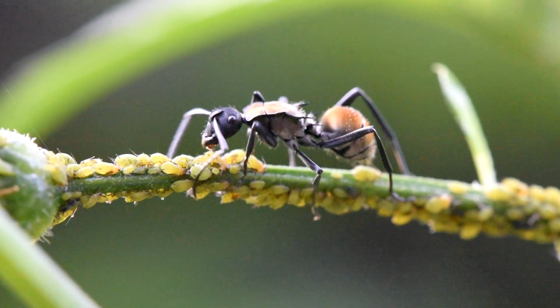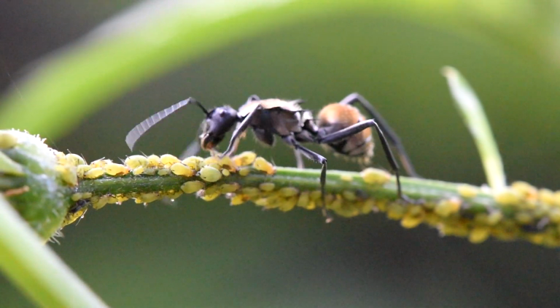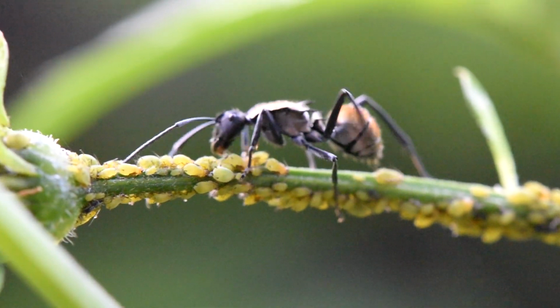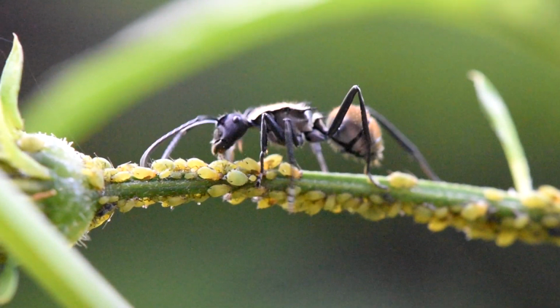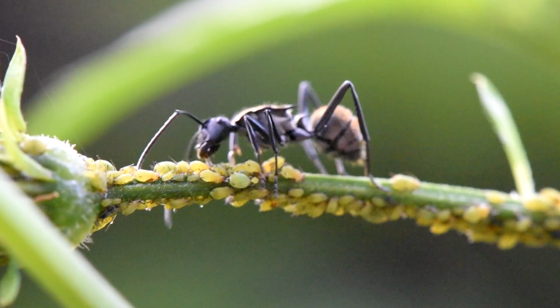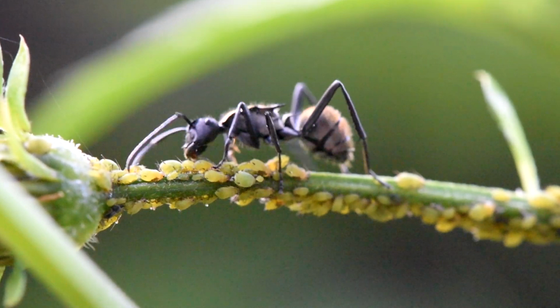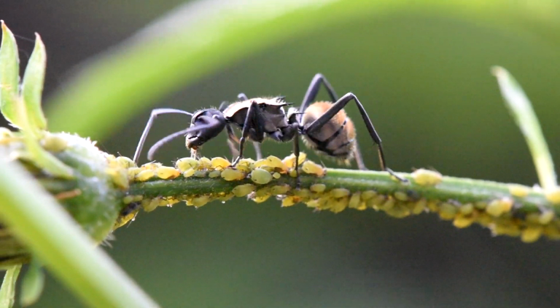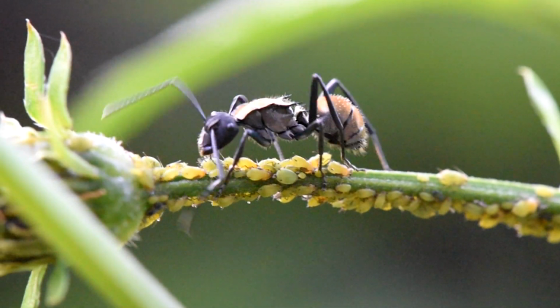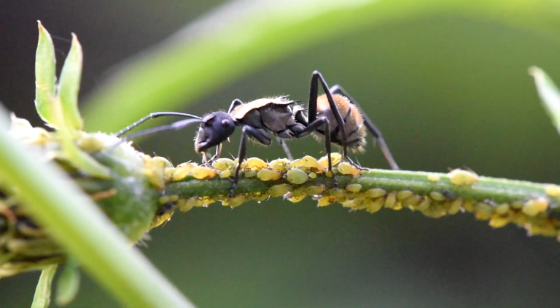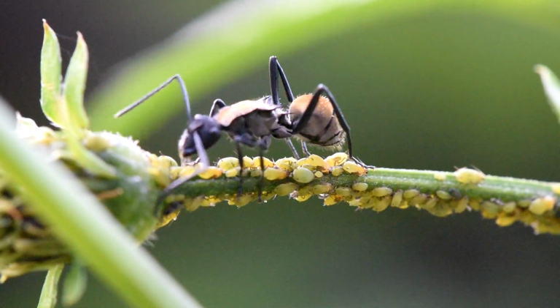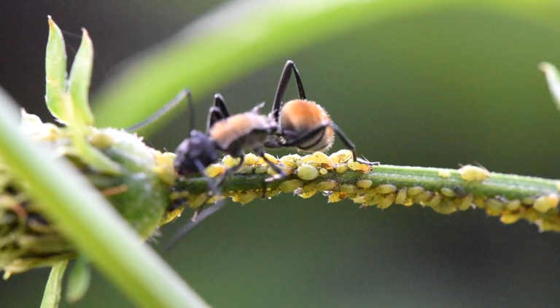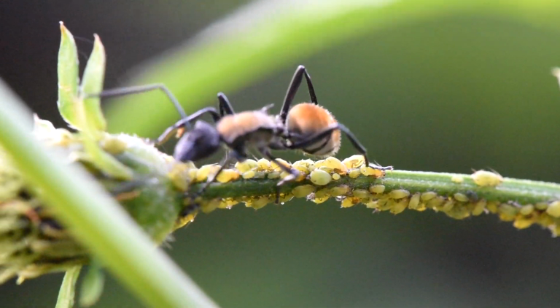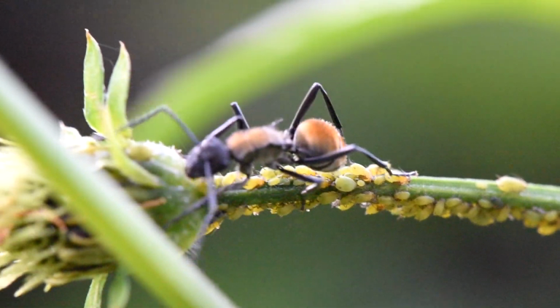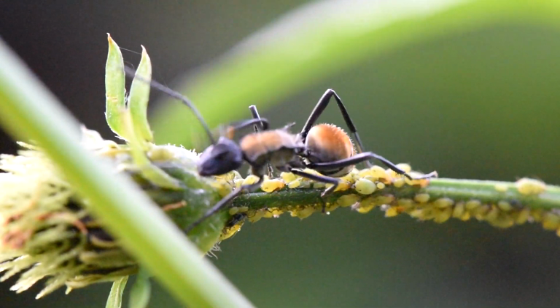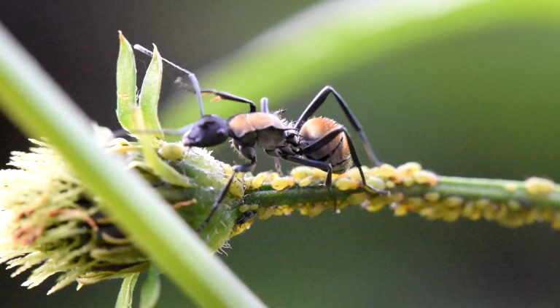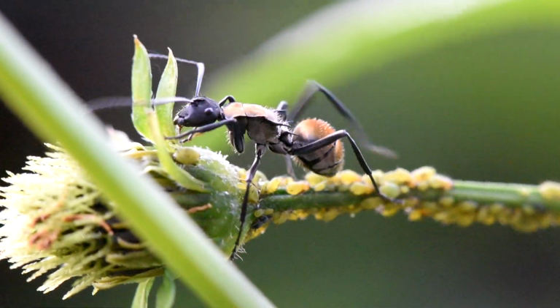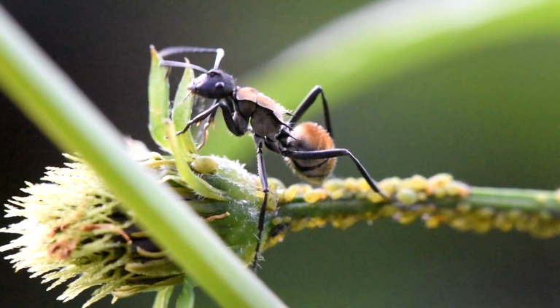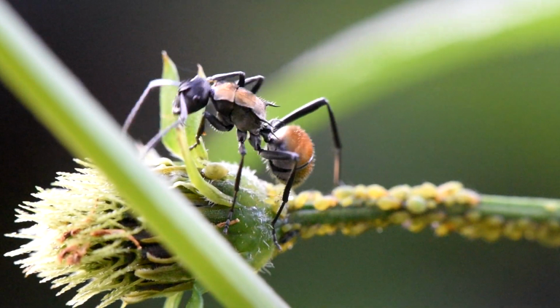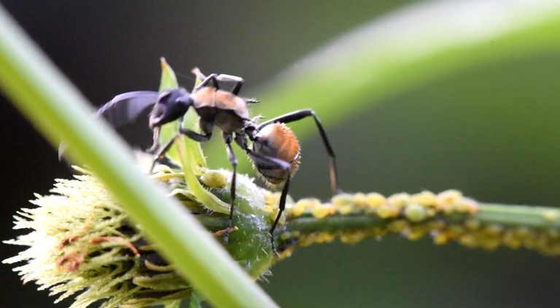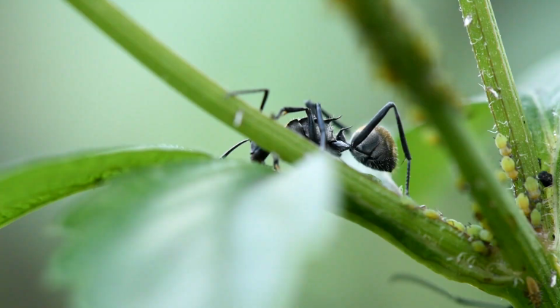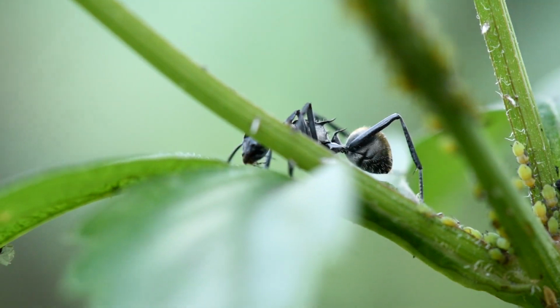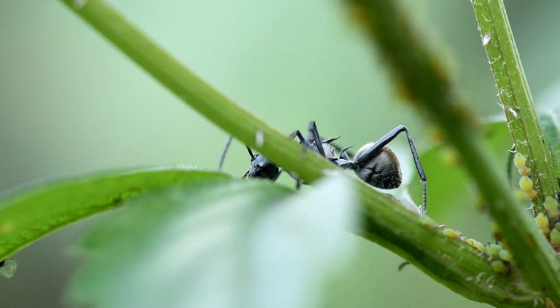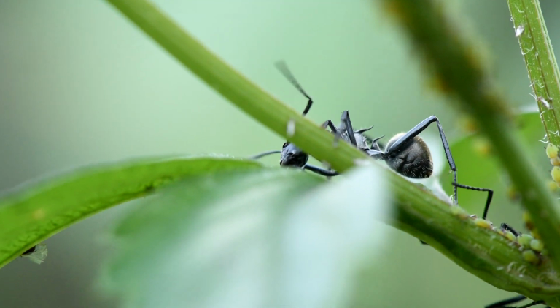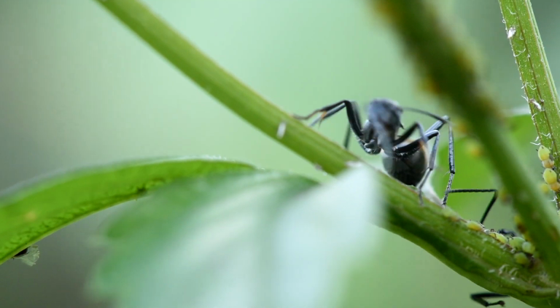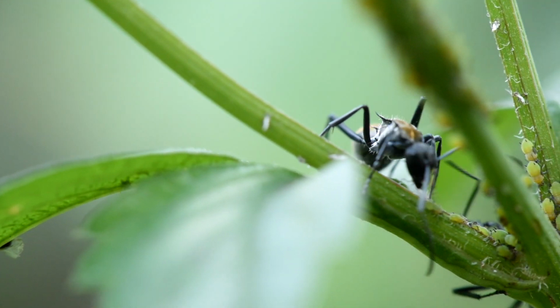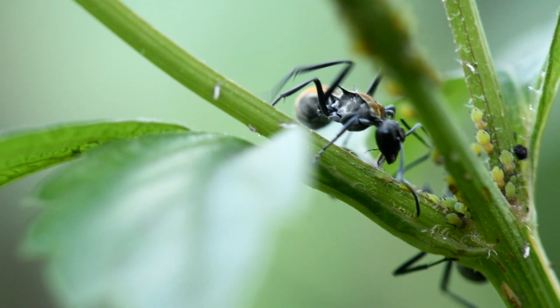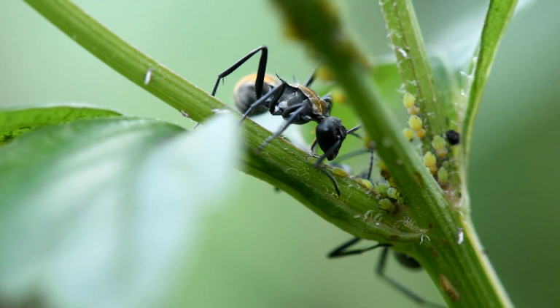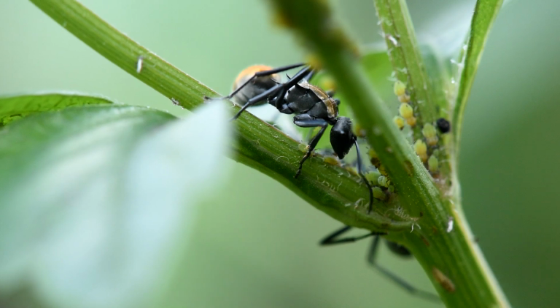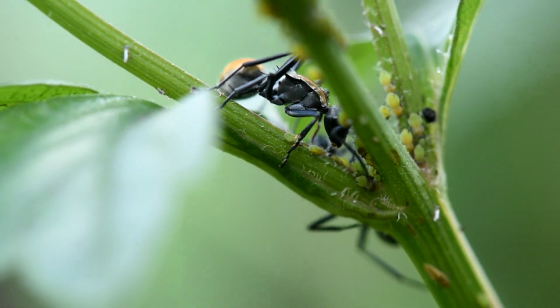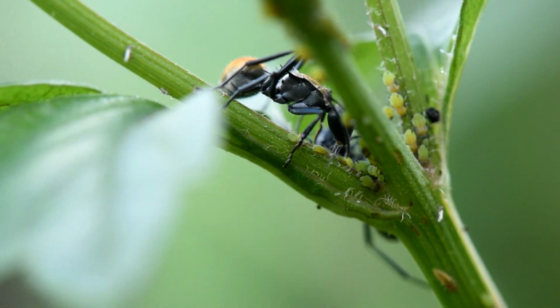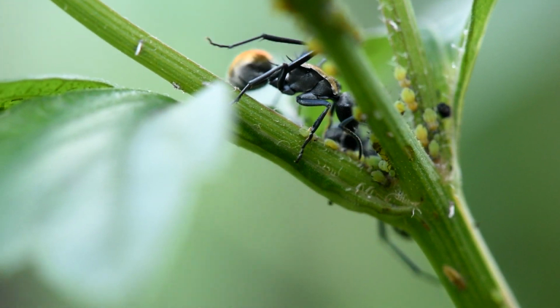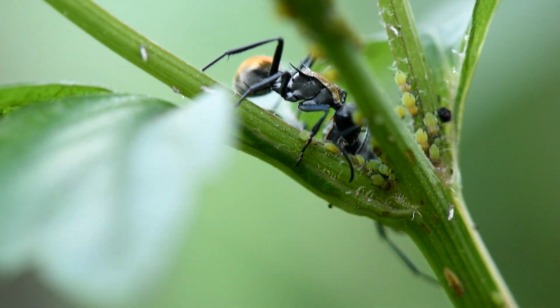I always wonder why these ants have such bright colors, and I think it might help them reflect the sun, which is particularly important in Australia.